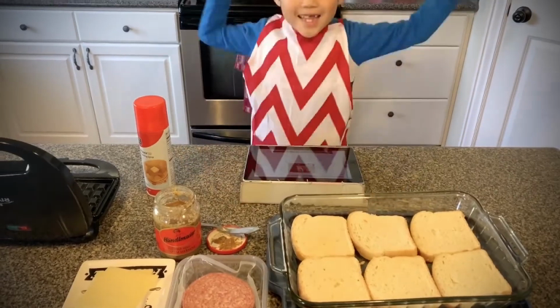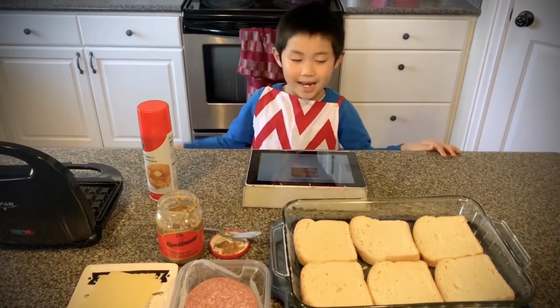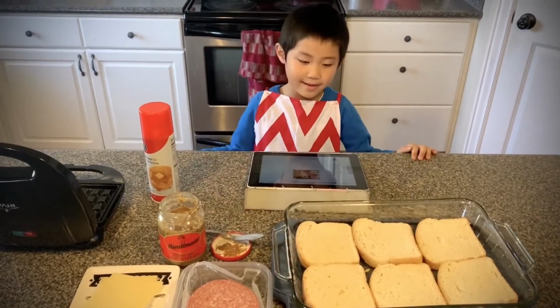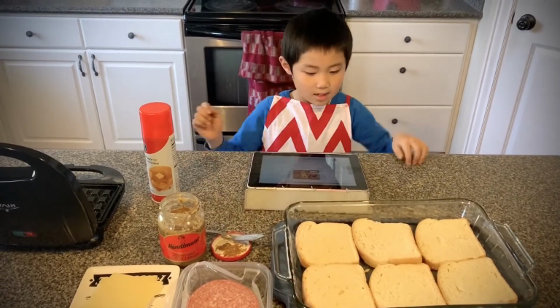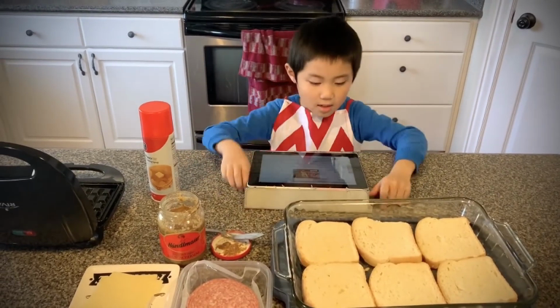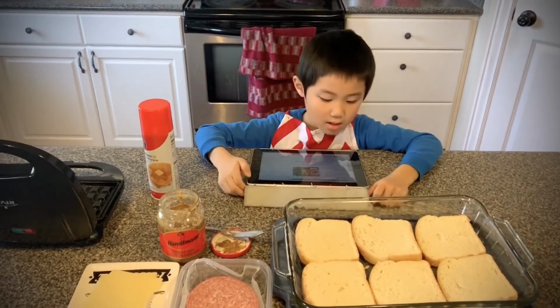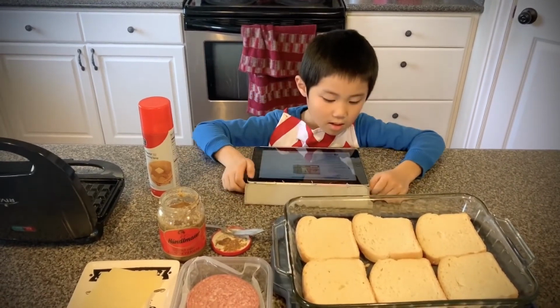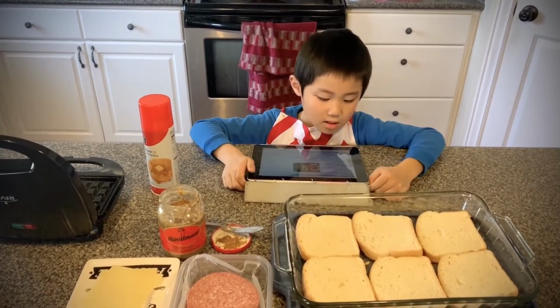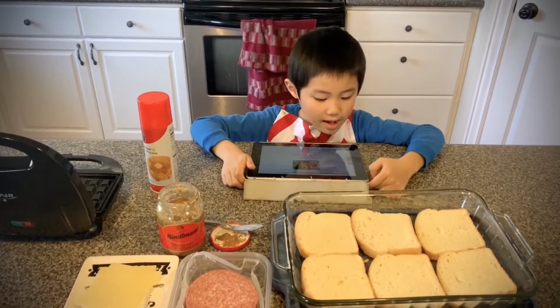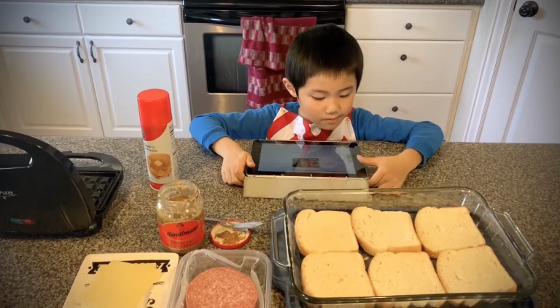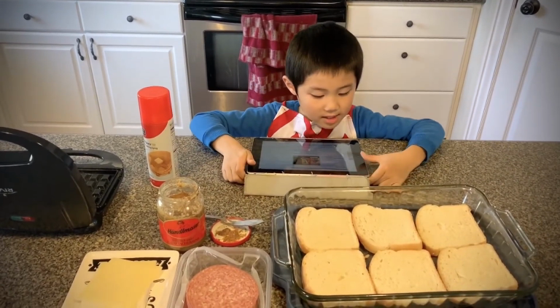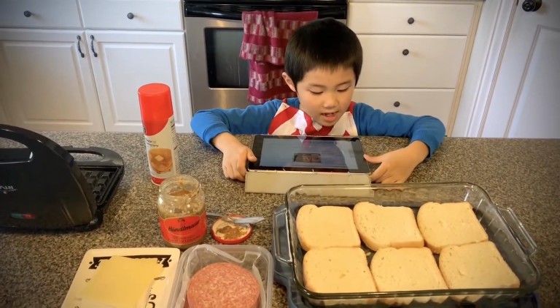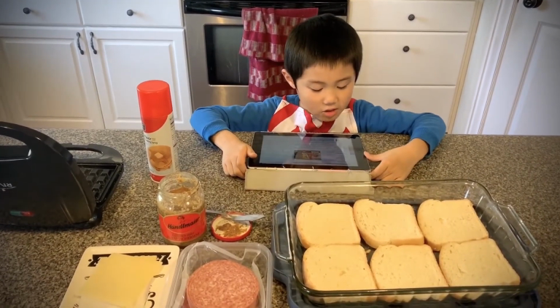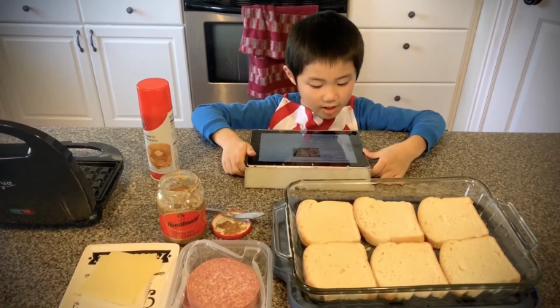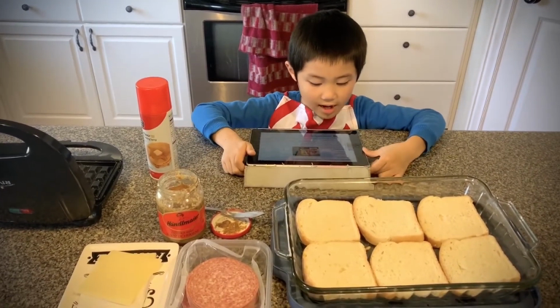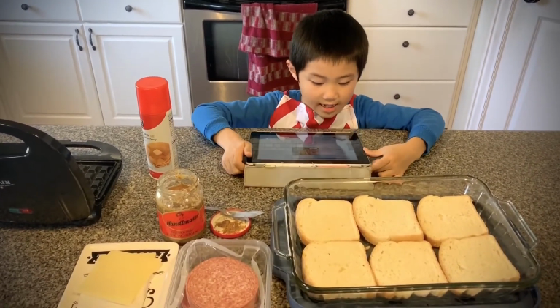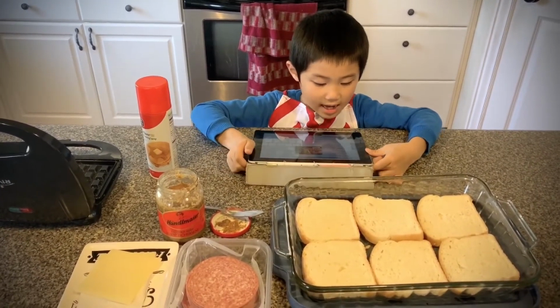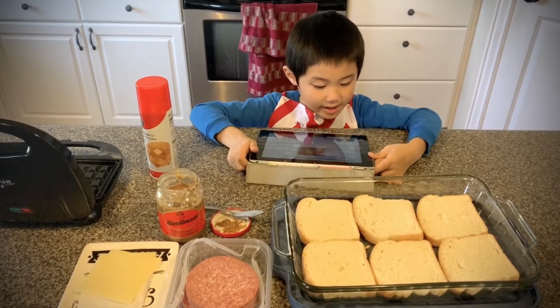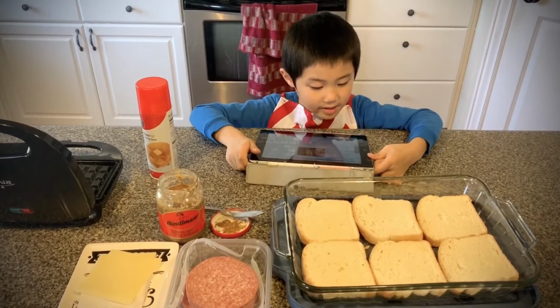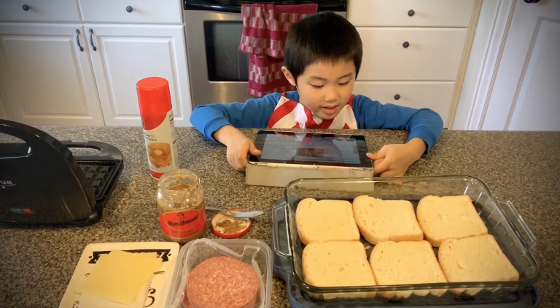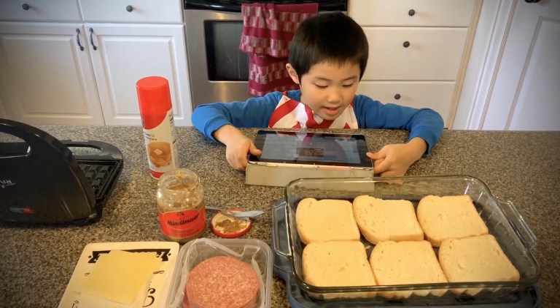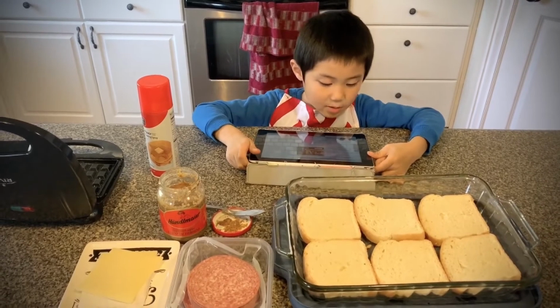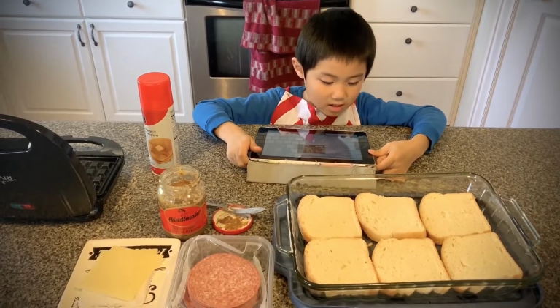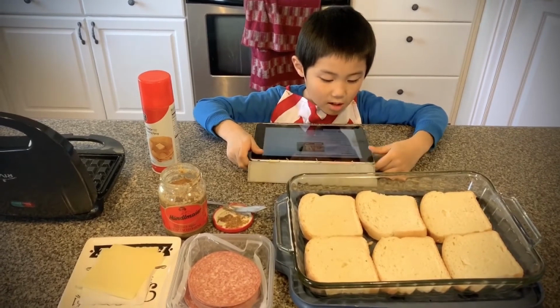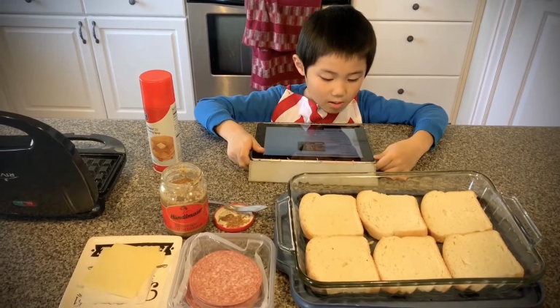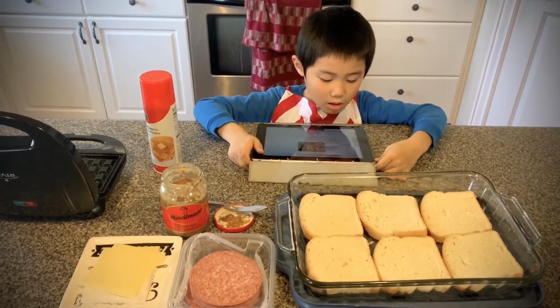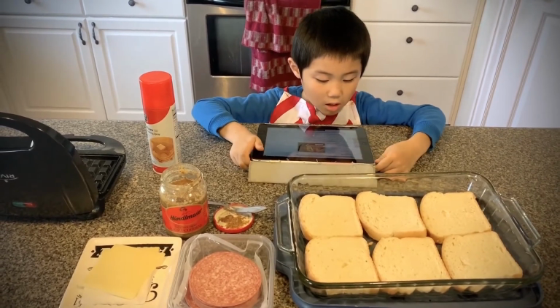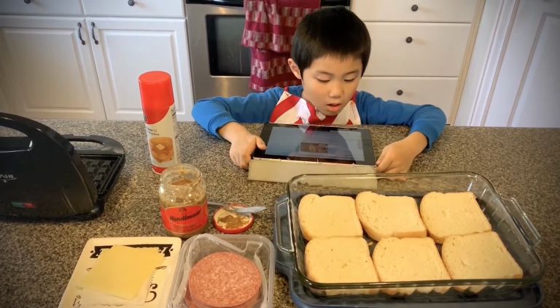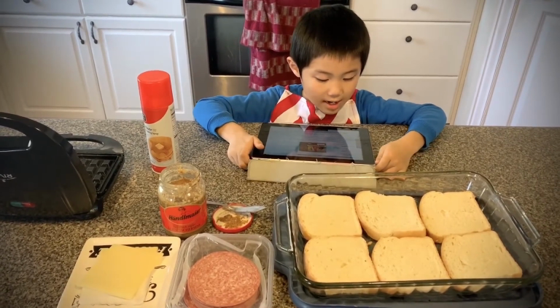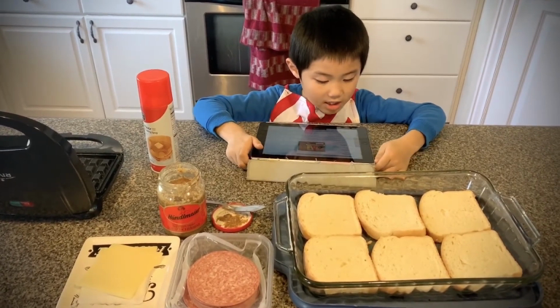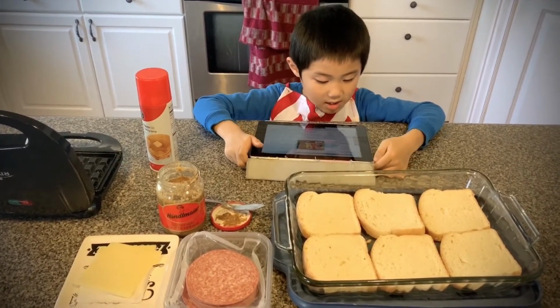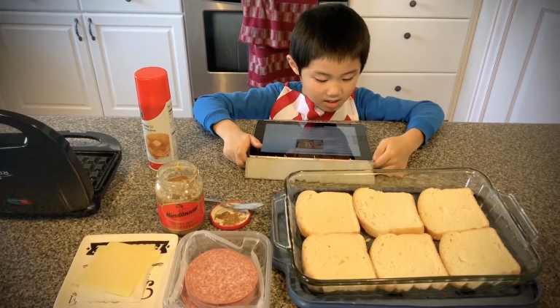Ingredients: sliced bread, sliced turkey or any deli meat, sliced Swiss or any cheese, mustard.